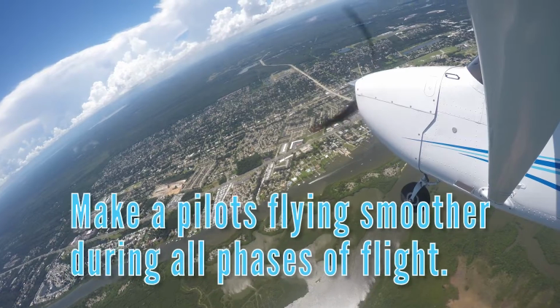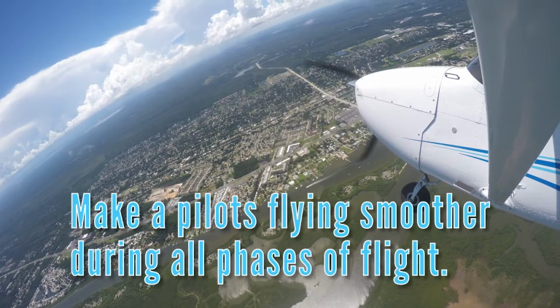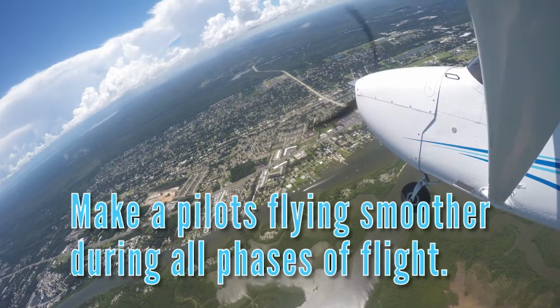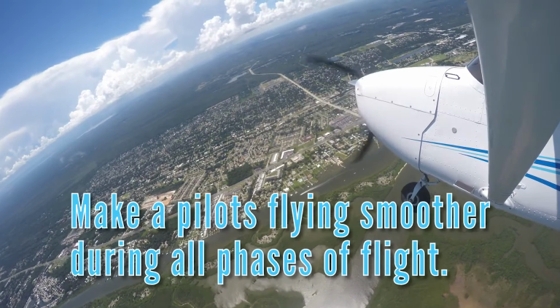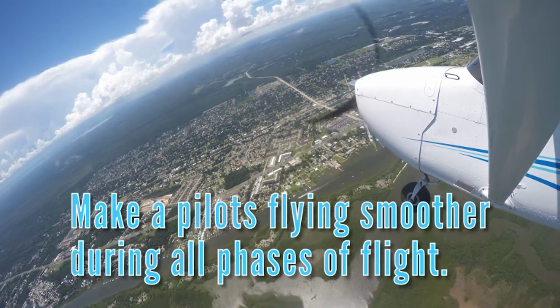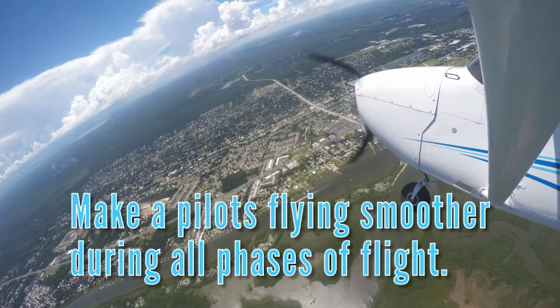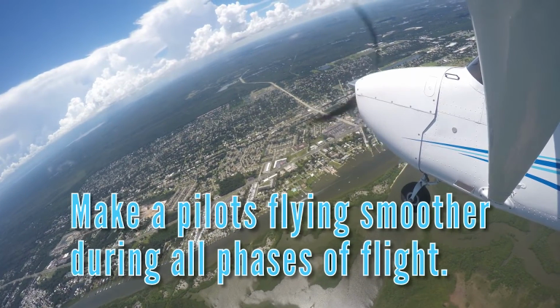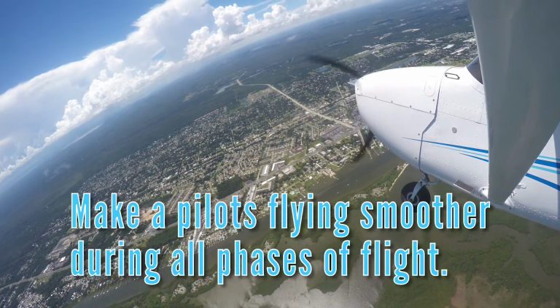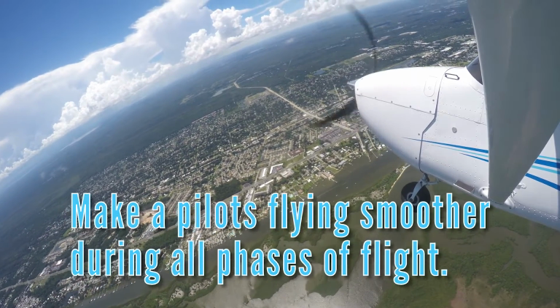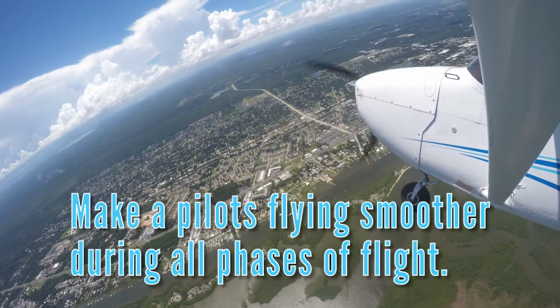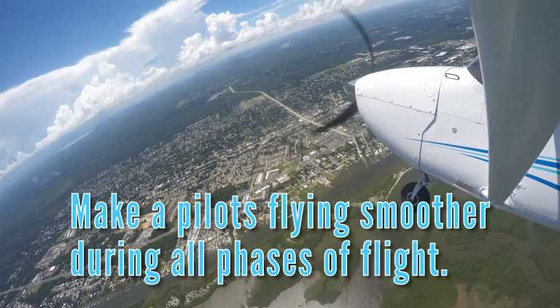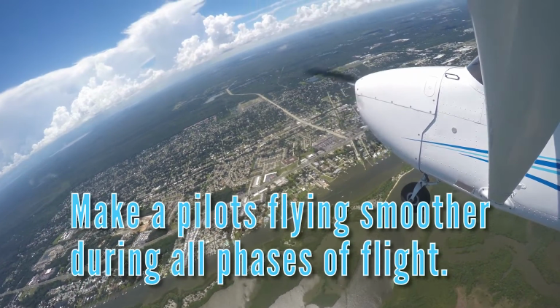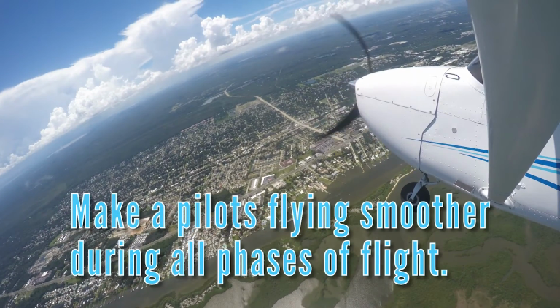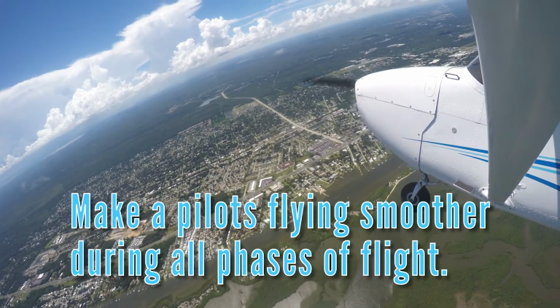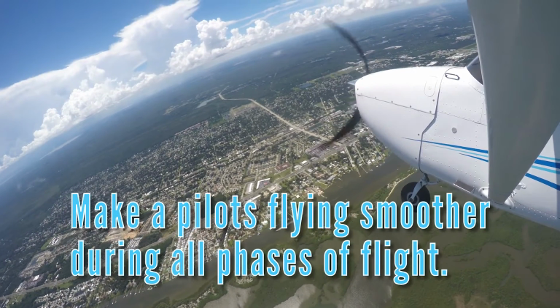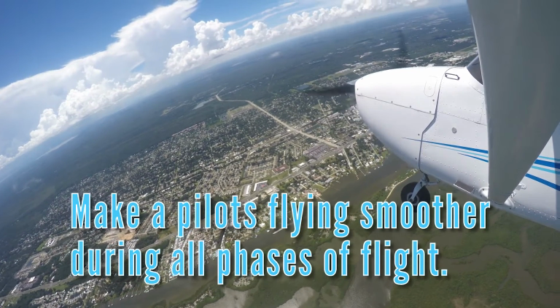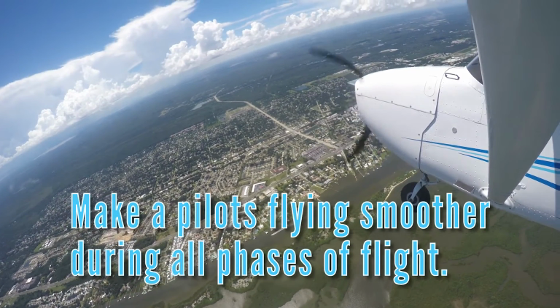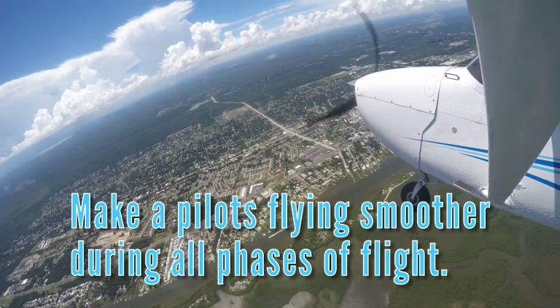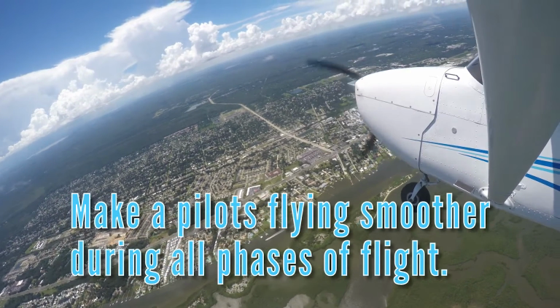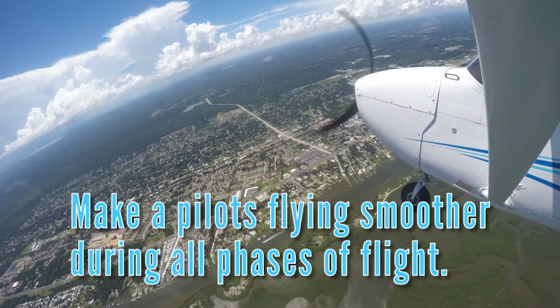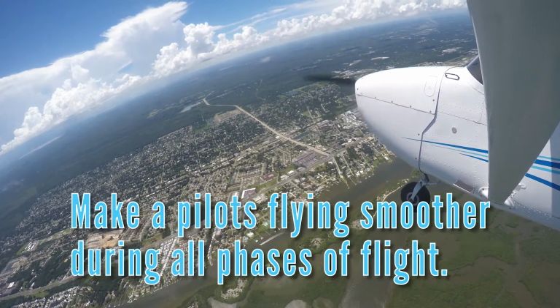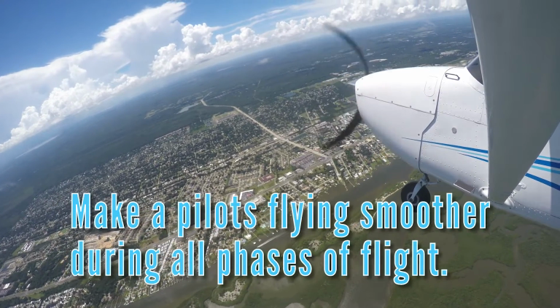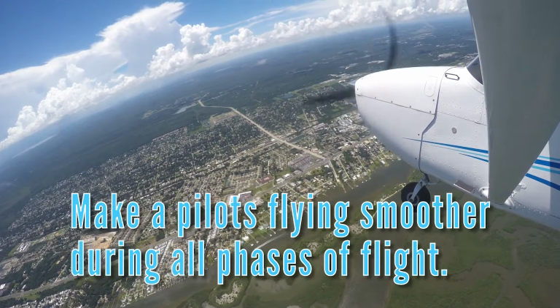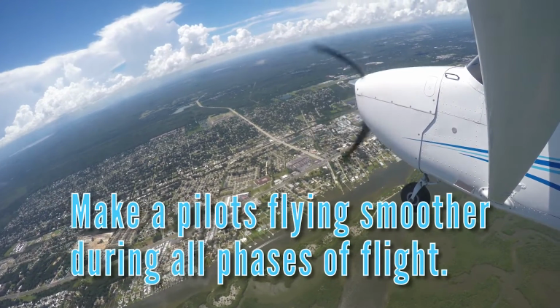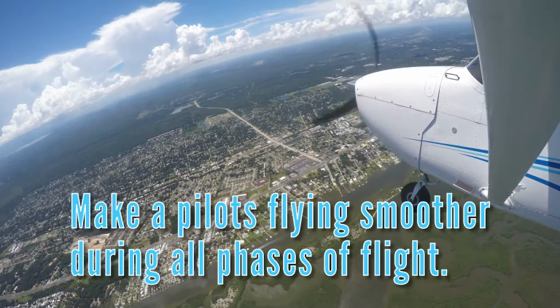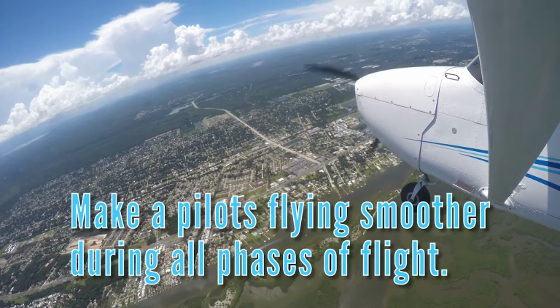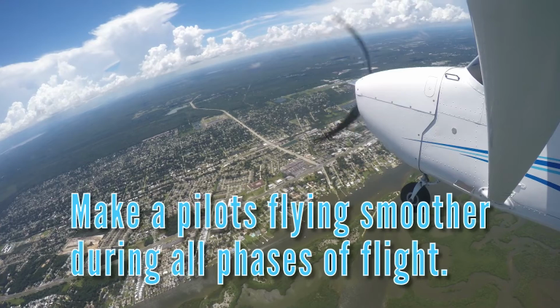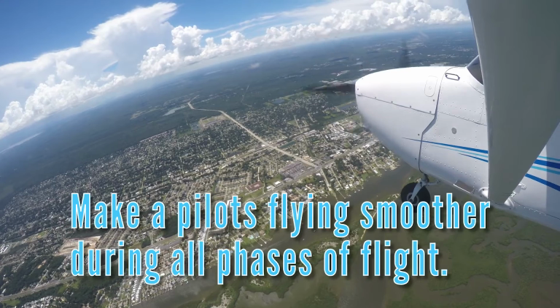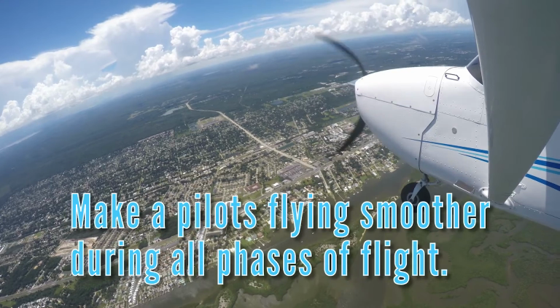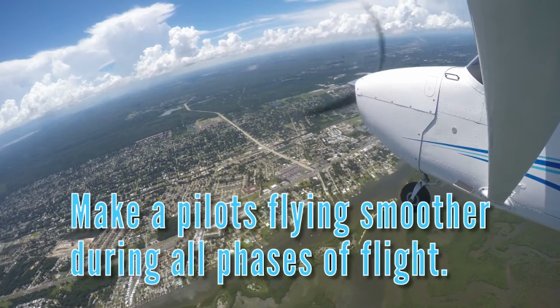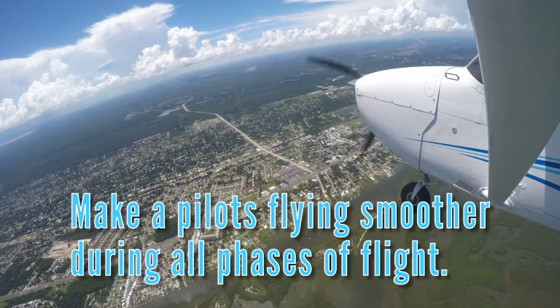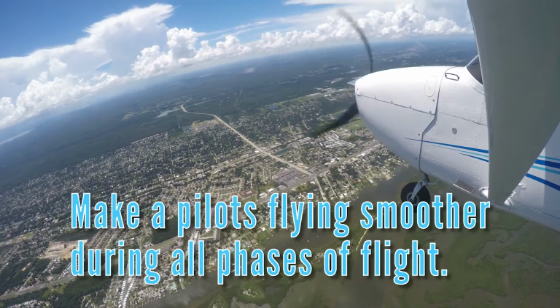Lastly, with time and practice, trimming an aircraft will make a pilot's flying smoother during all phases of flight.